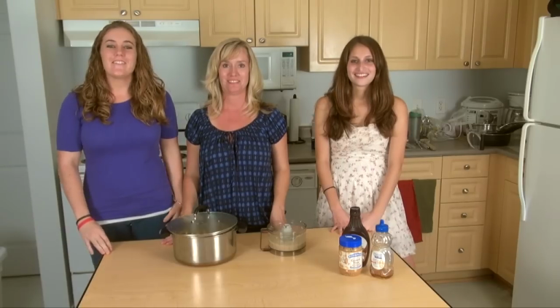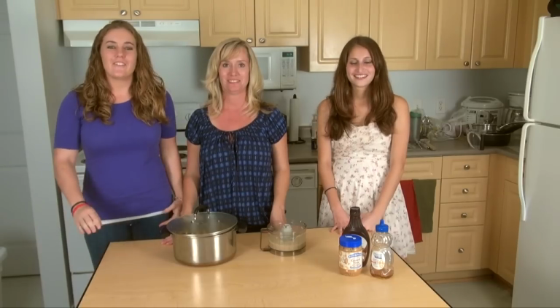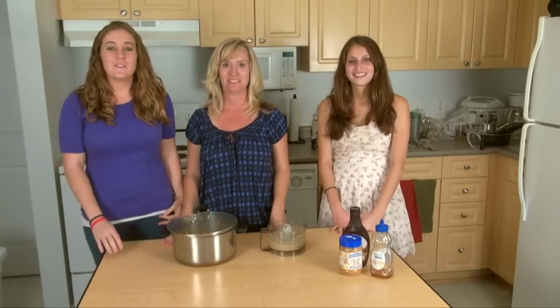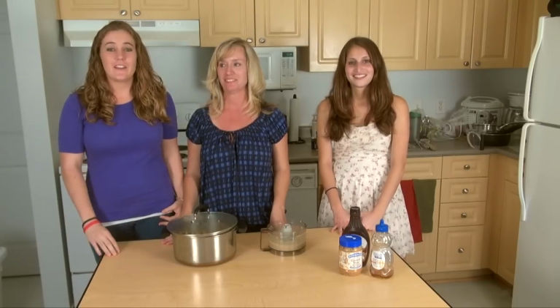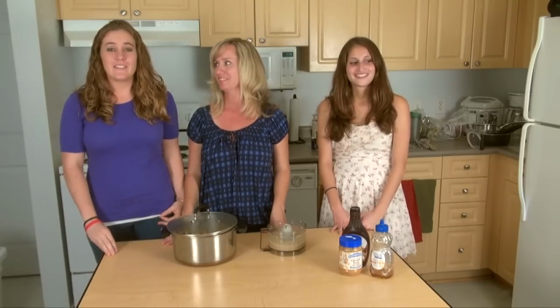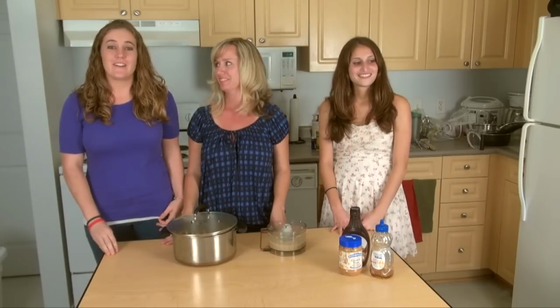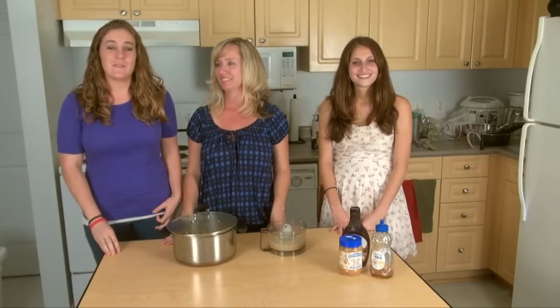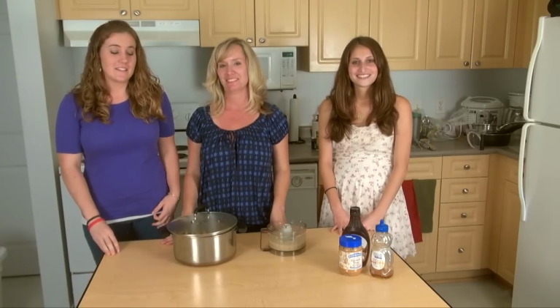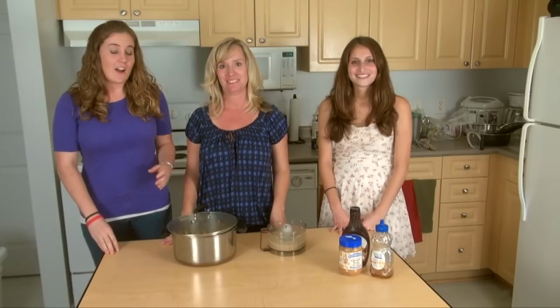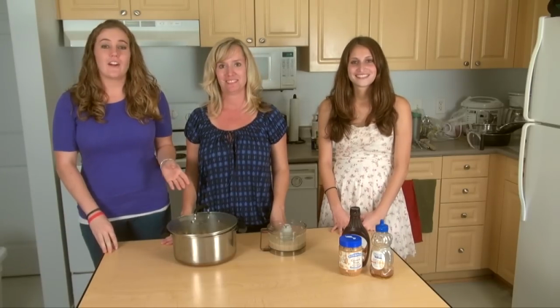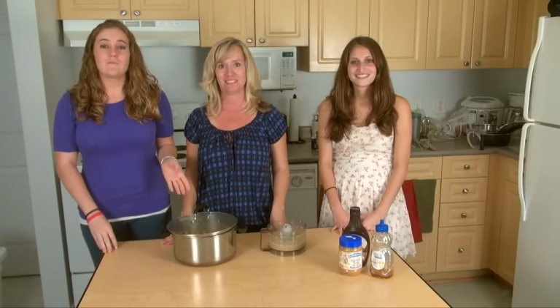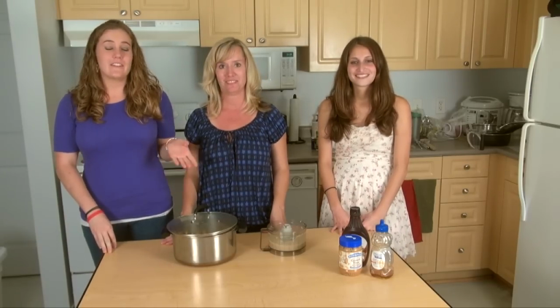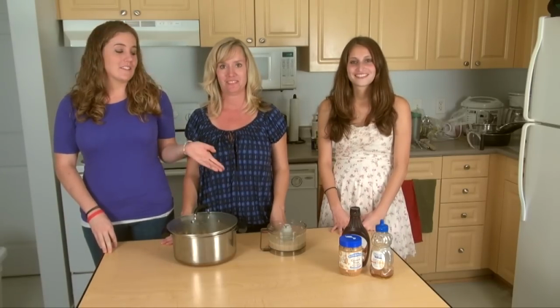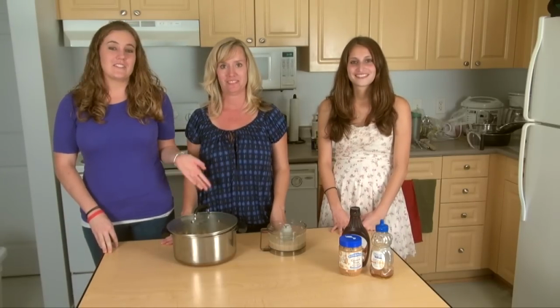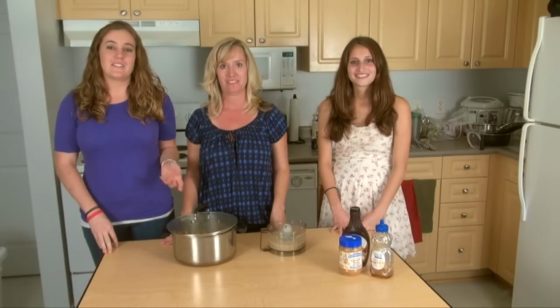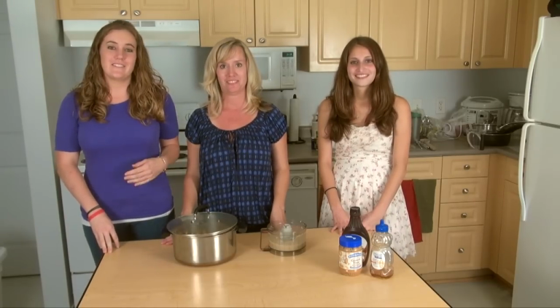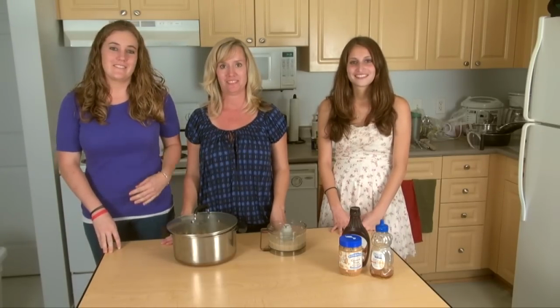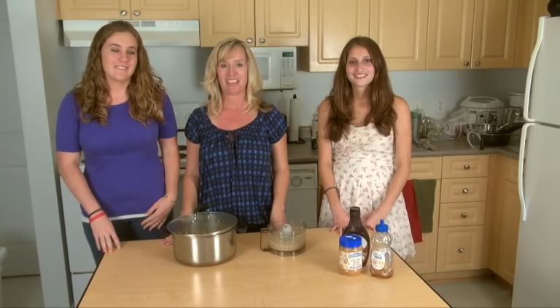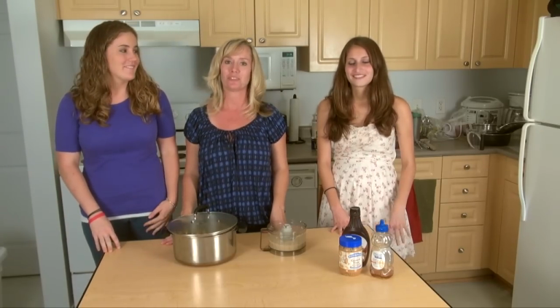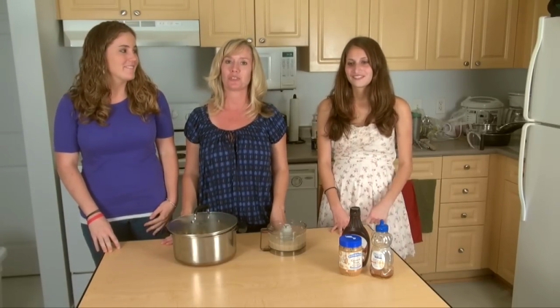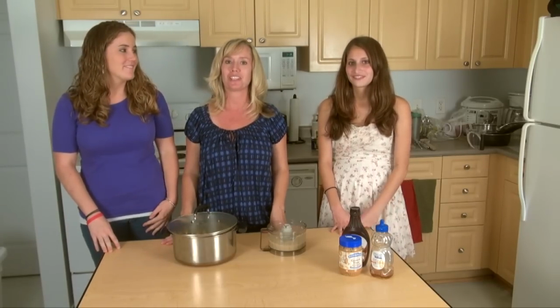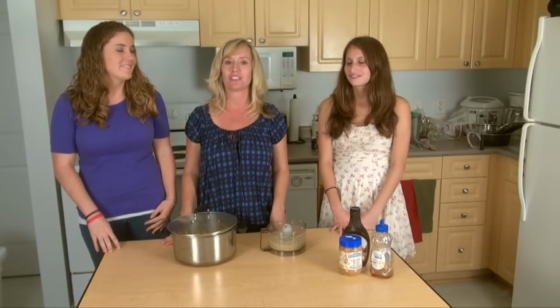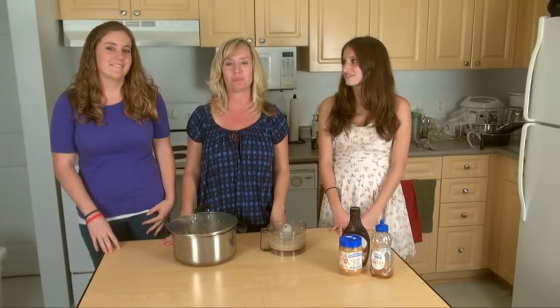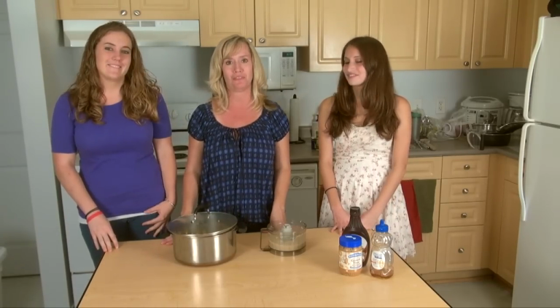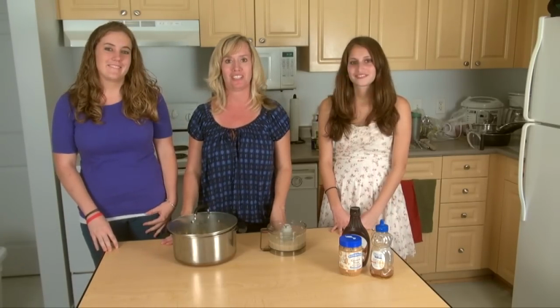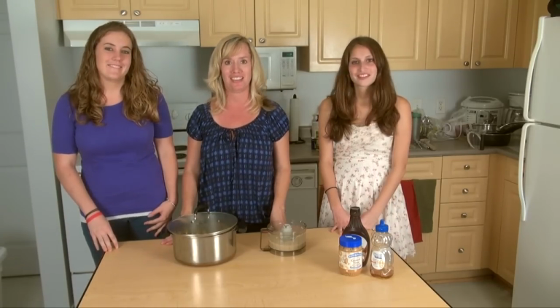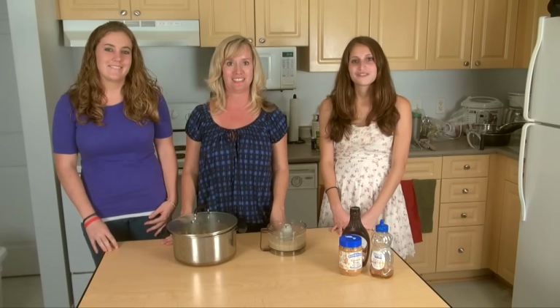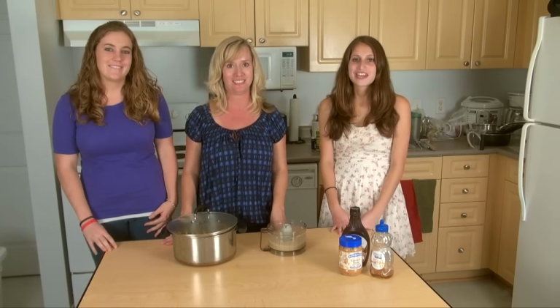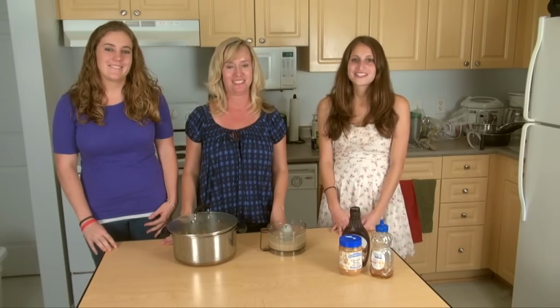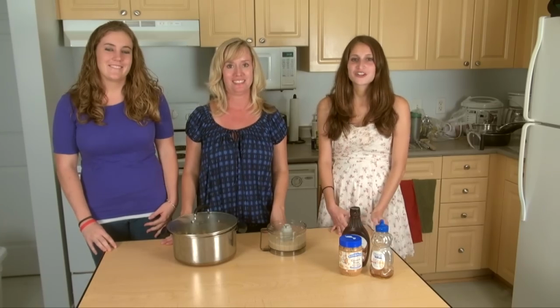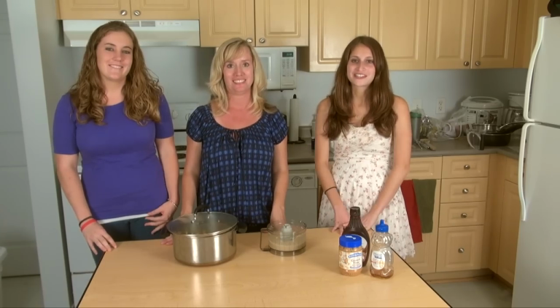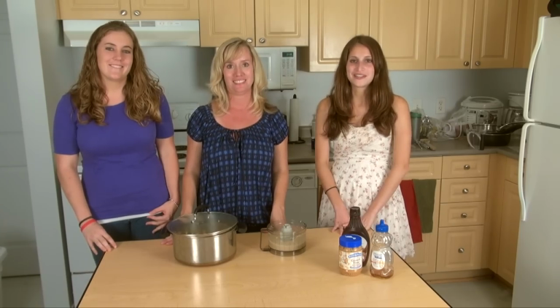There you have it — two quick and easy recipes: a hearty meal and a delicious dessert. Thanks for joining us on Terp Chef today. We can't wait to see your recipes!